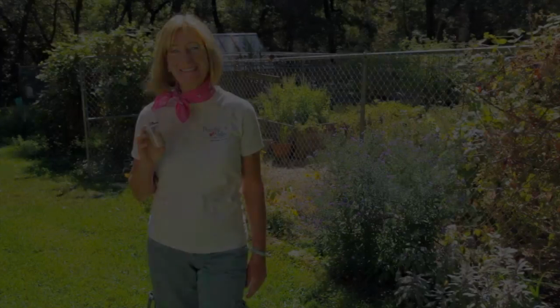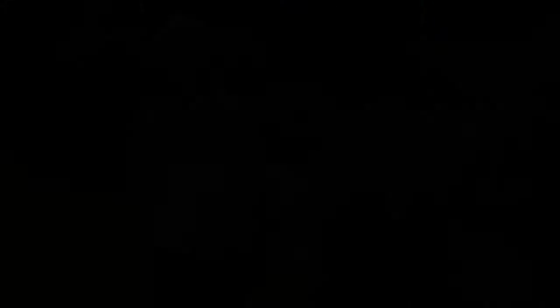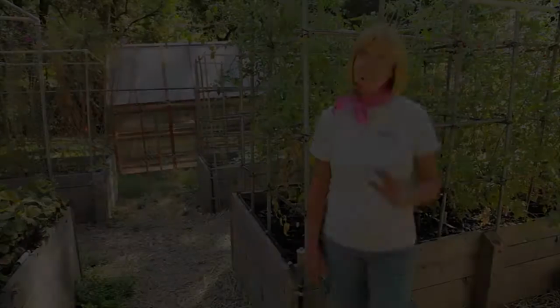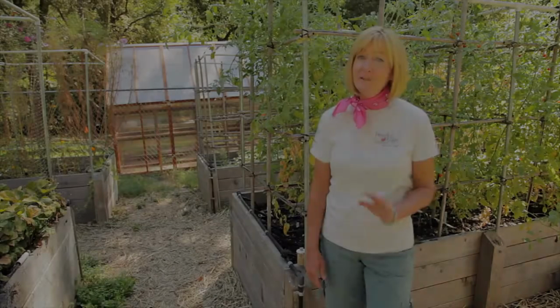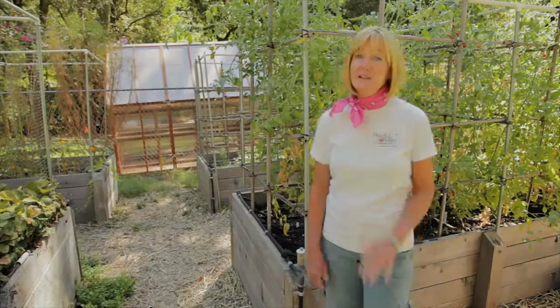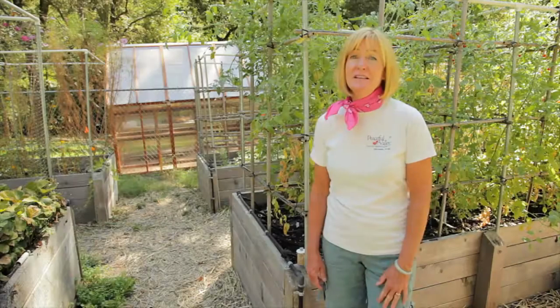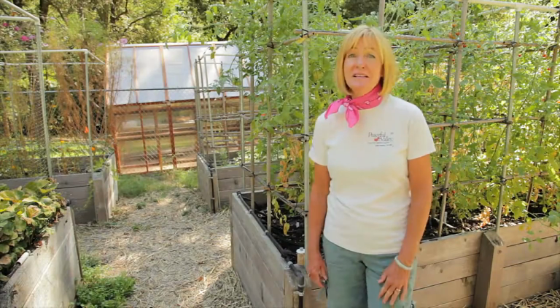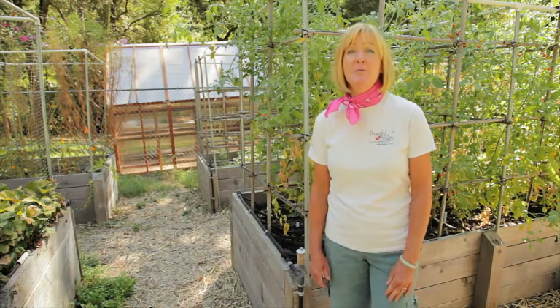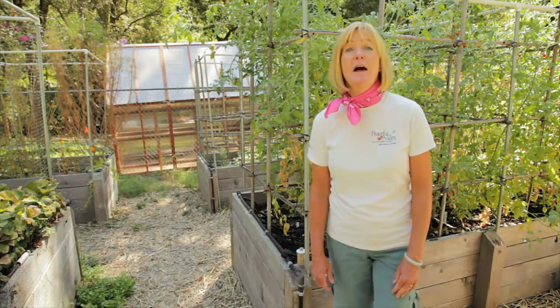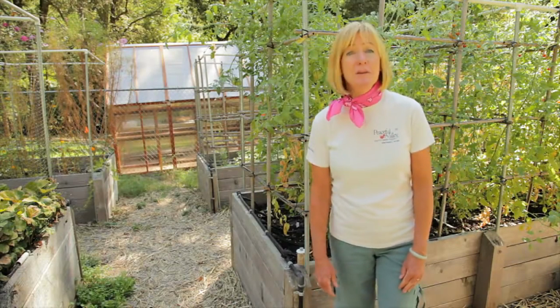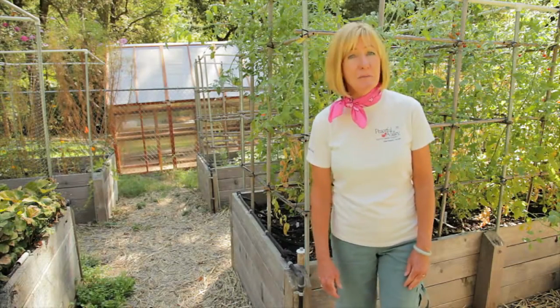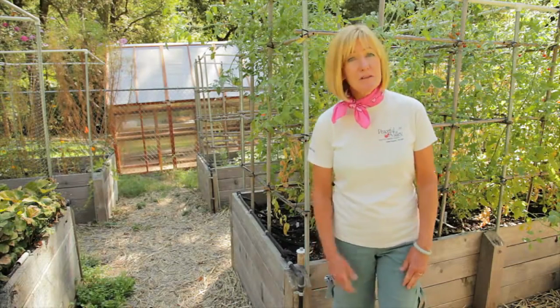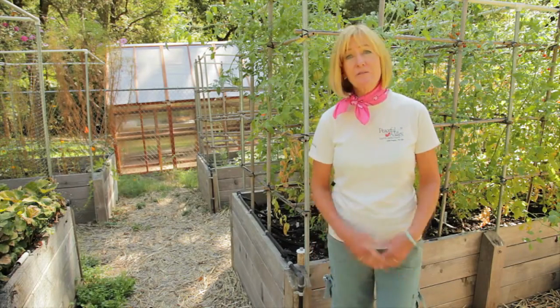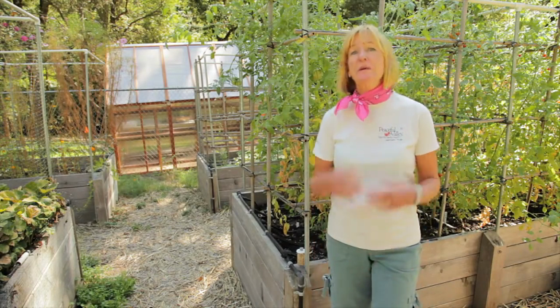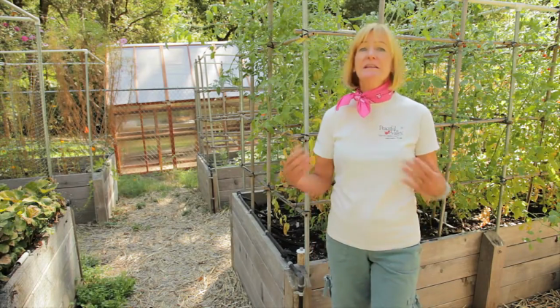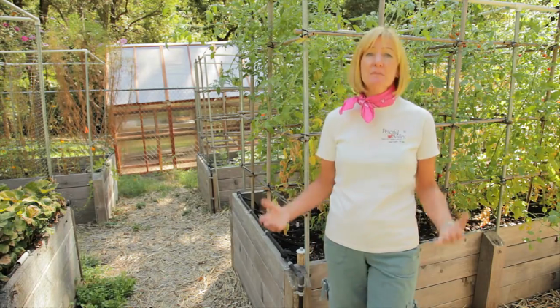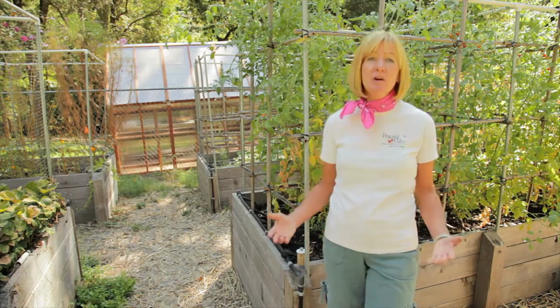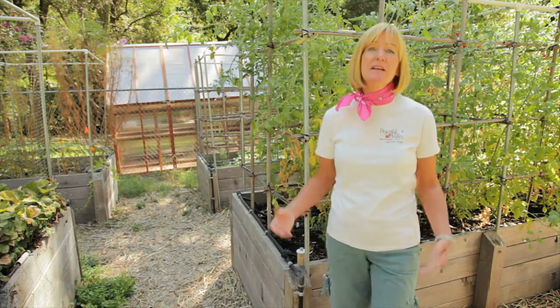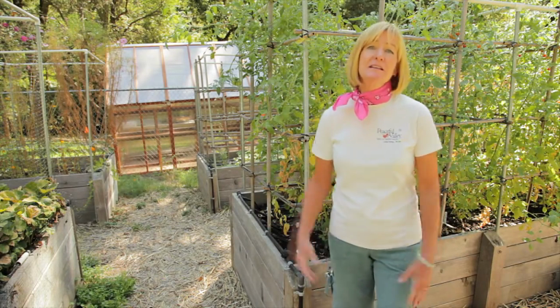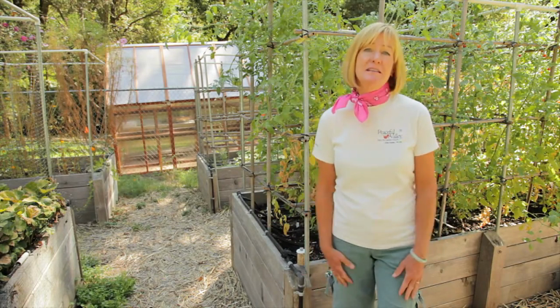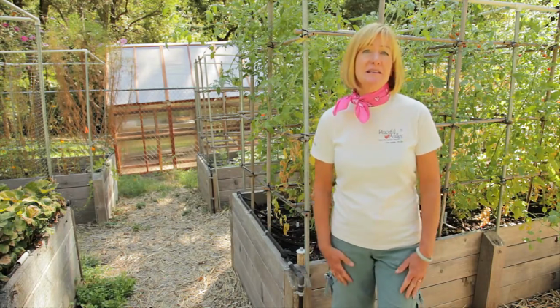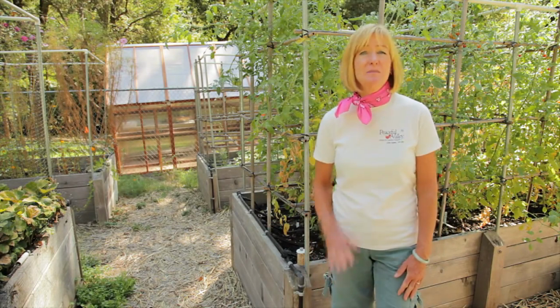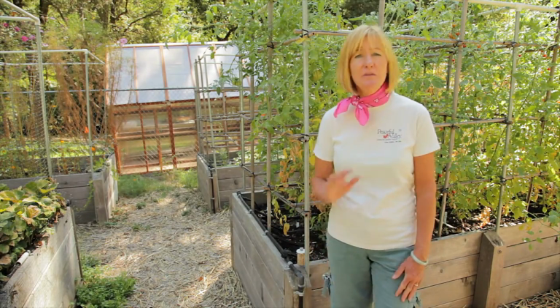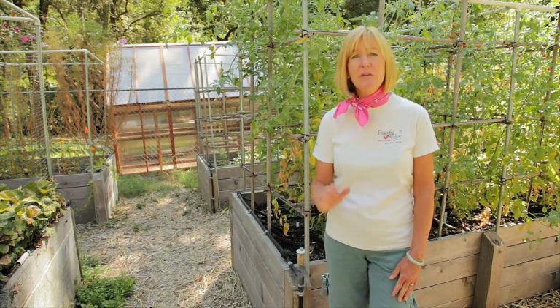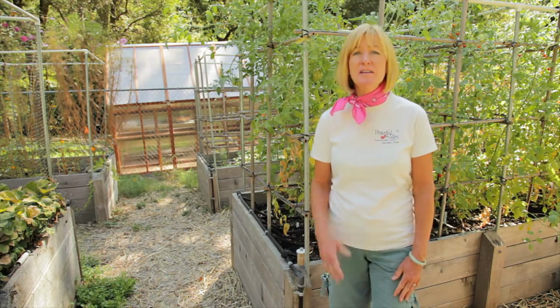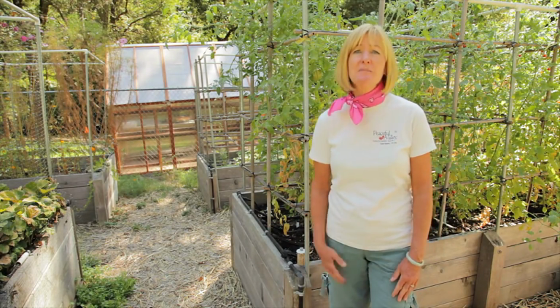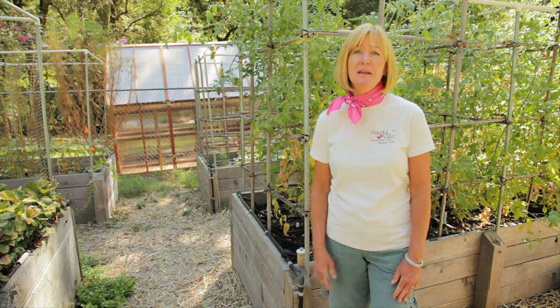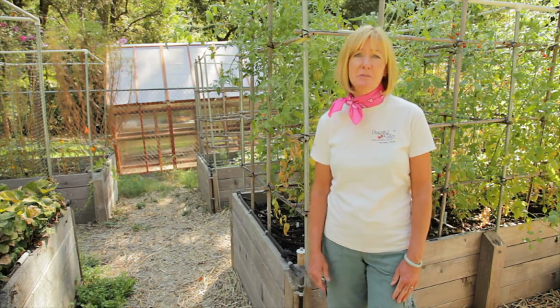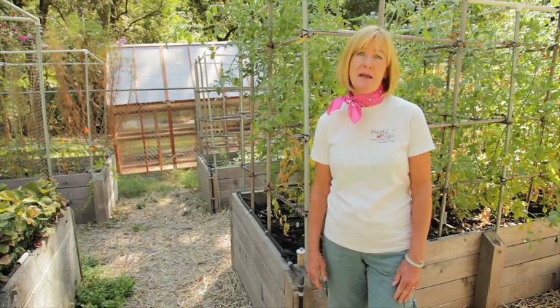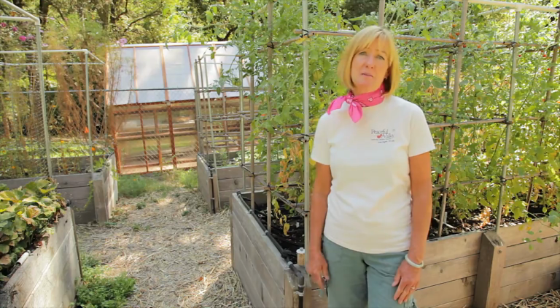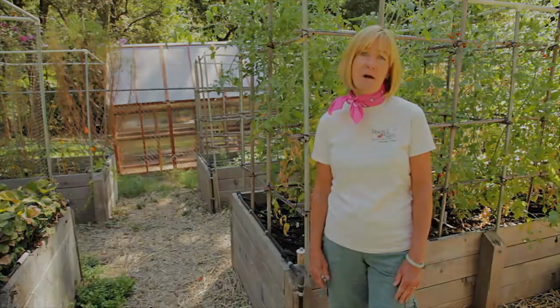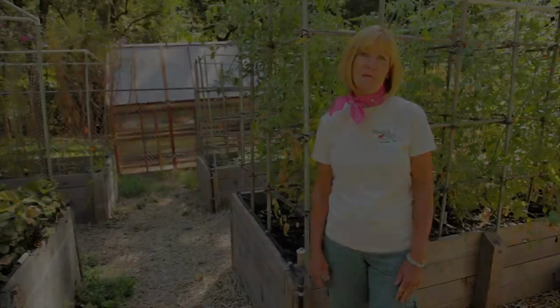Your beneficial insects will help you the most if you release them early in the season before there's any major pest problem.